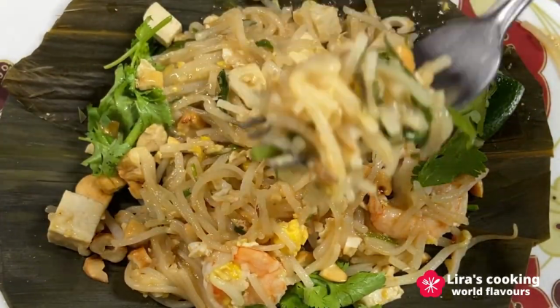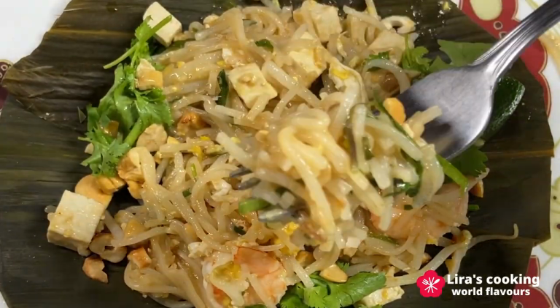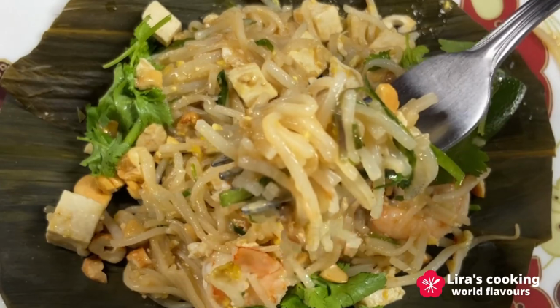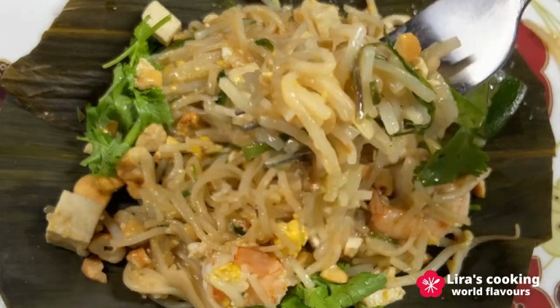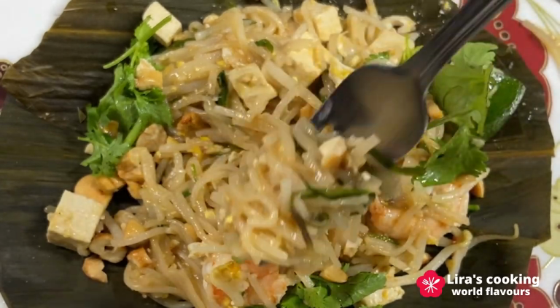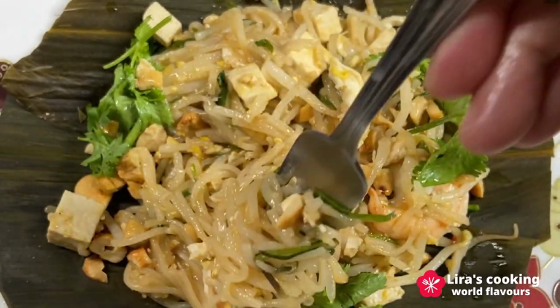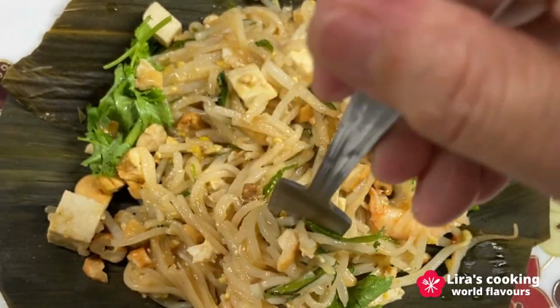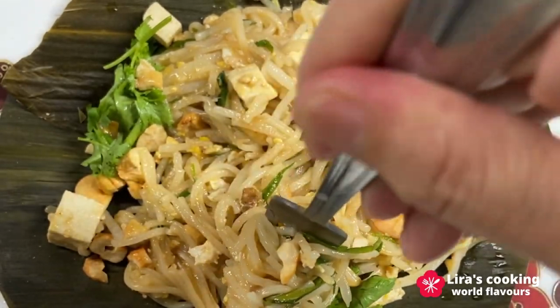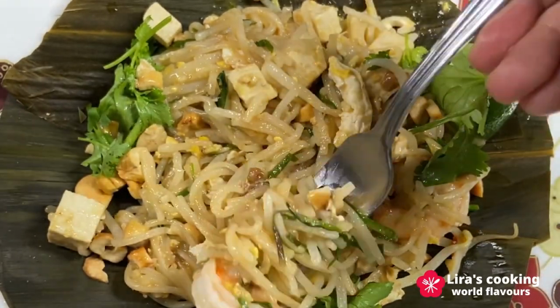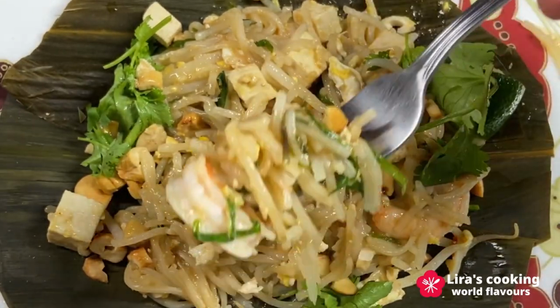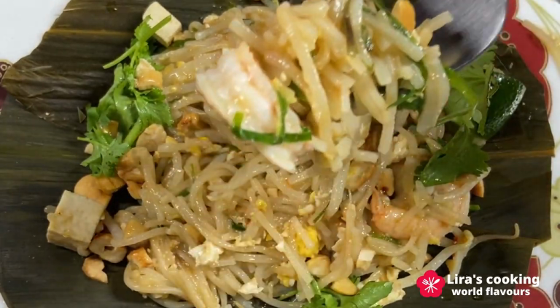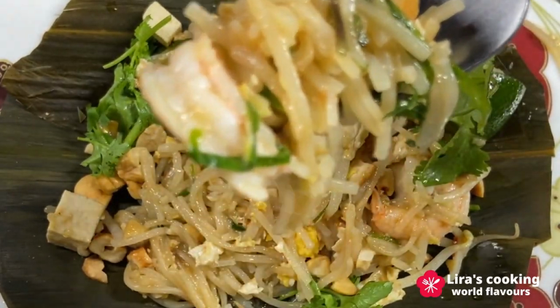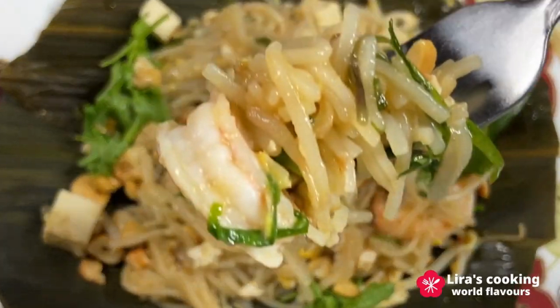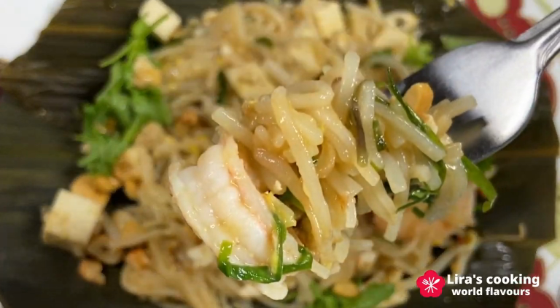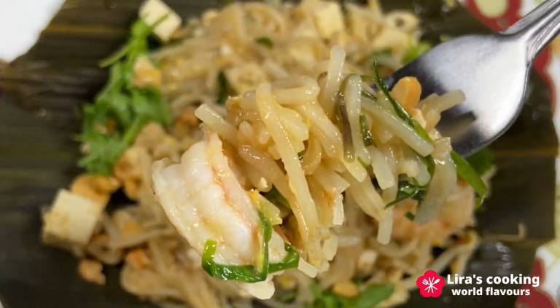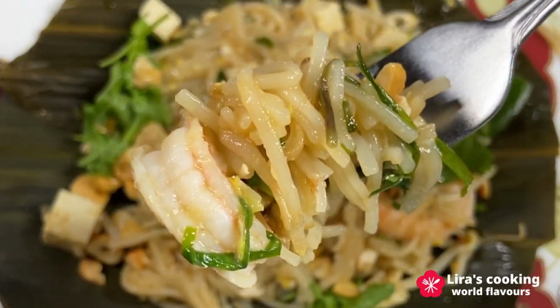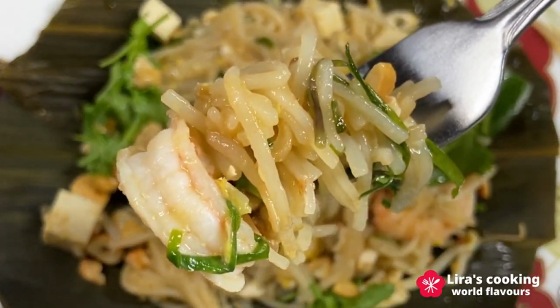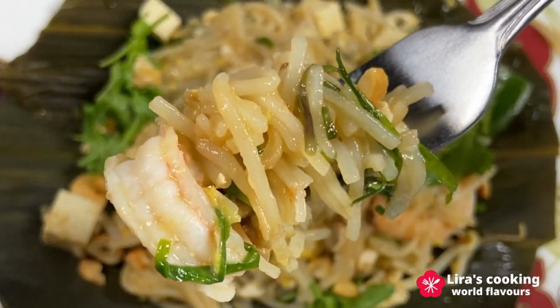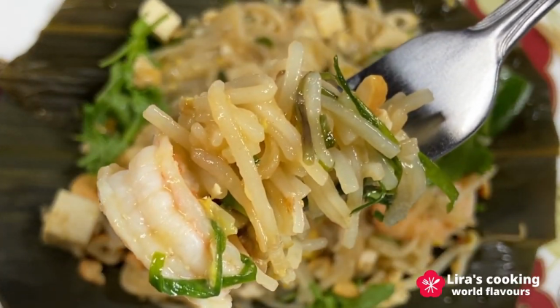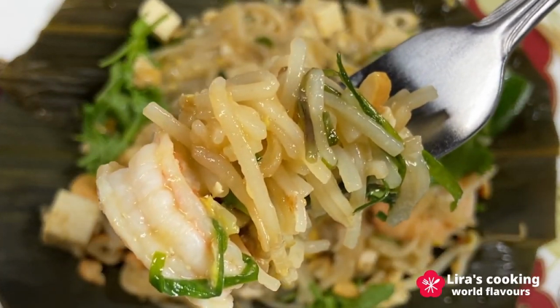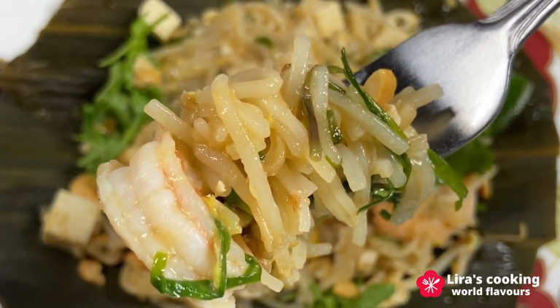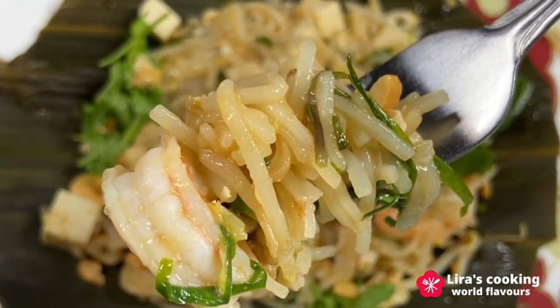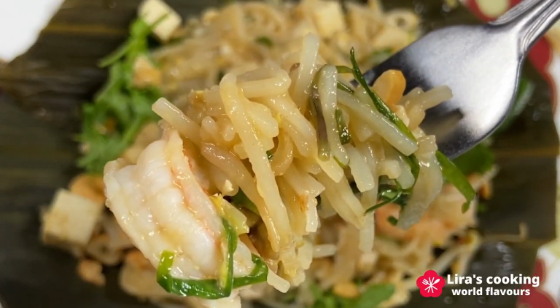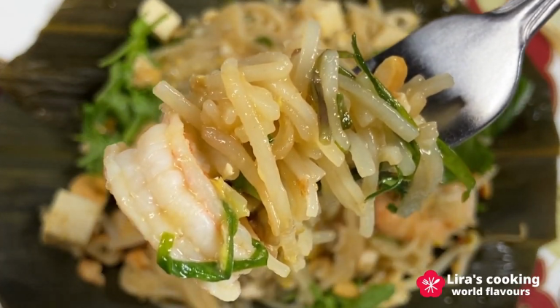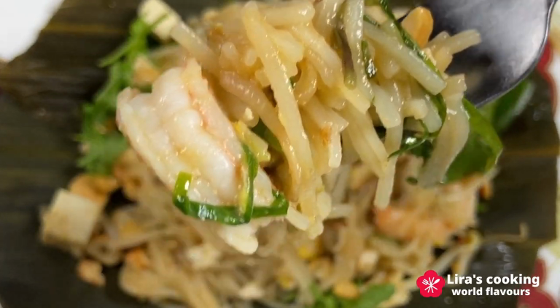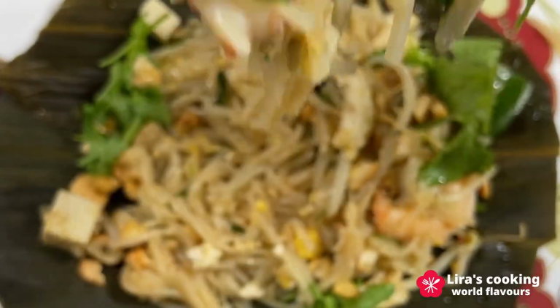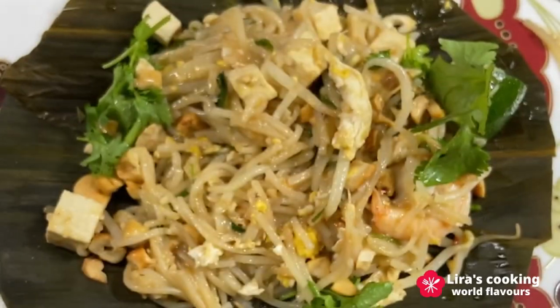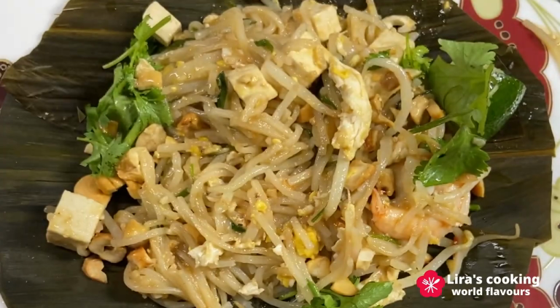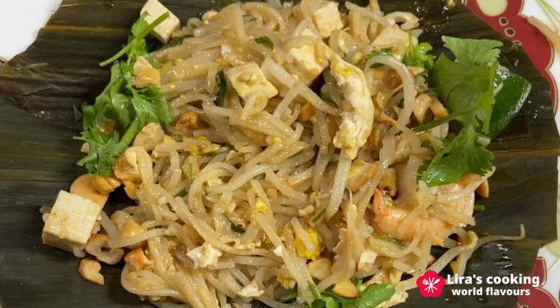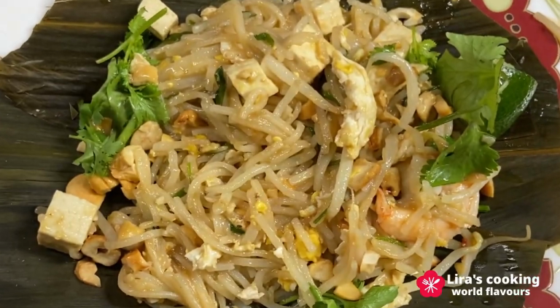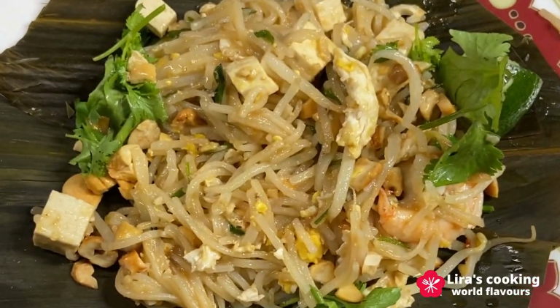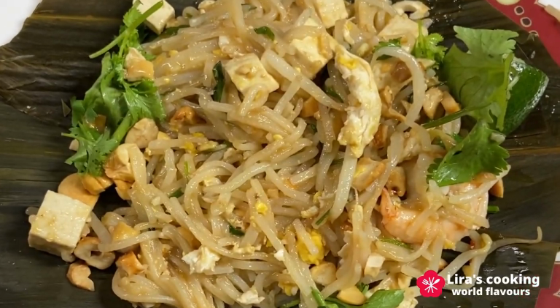I hope you enjoyed this culinary adventure with us. Kapkun Ka, and see you on our next journey.